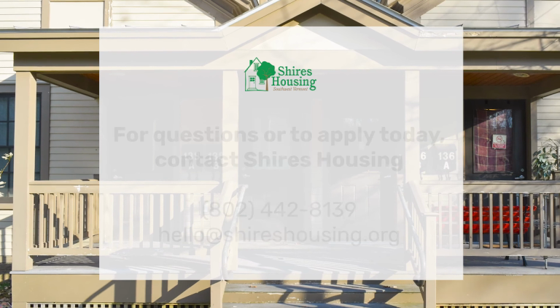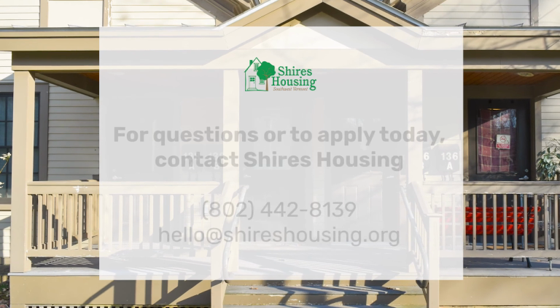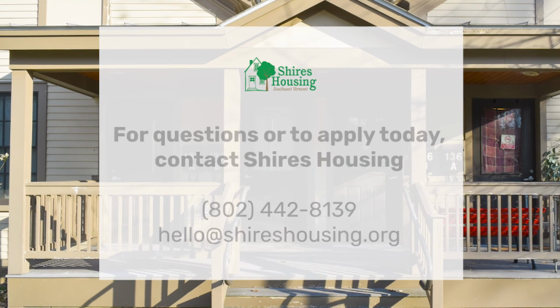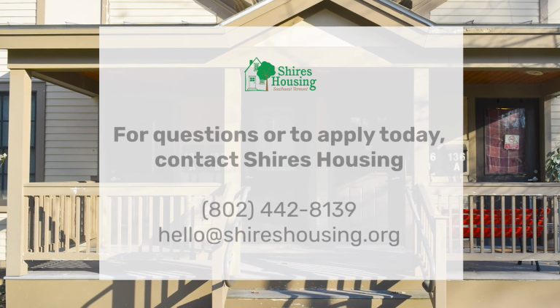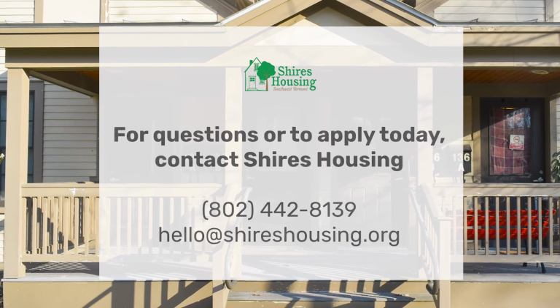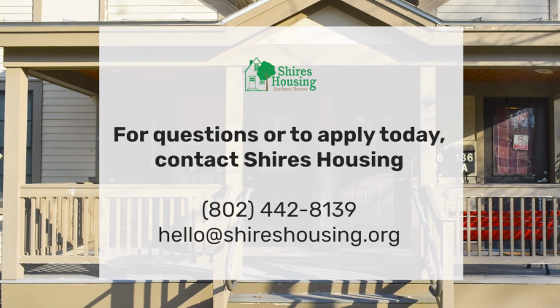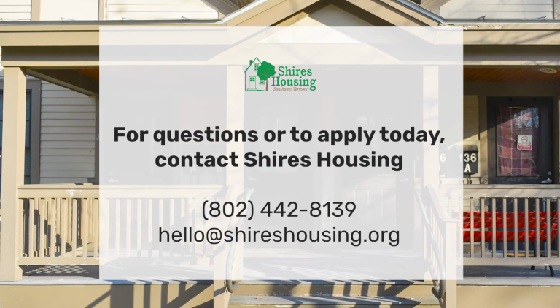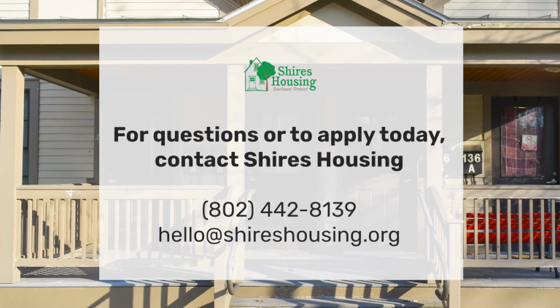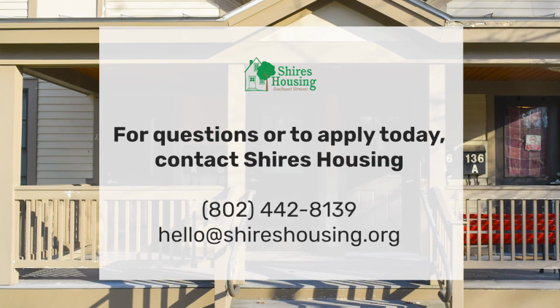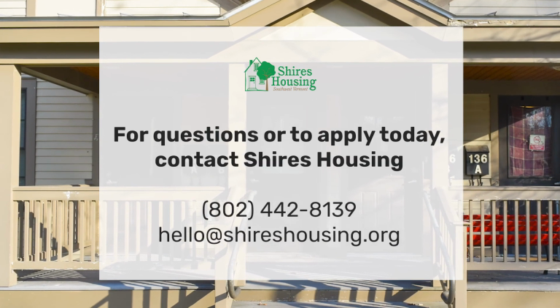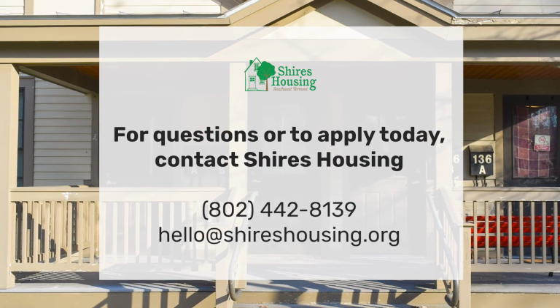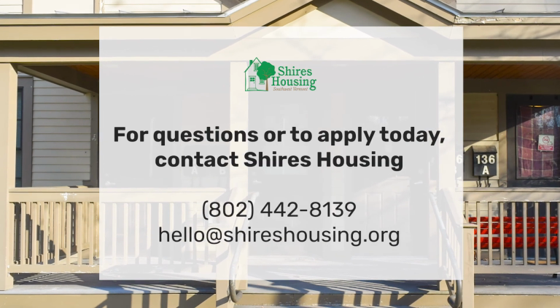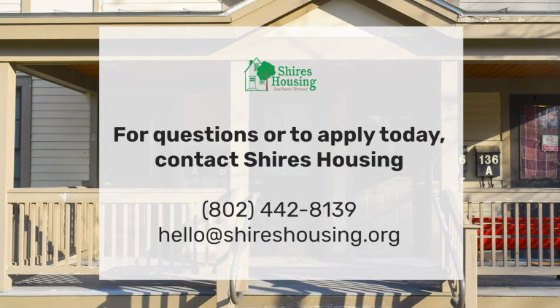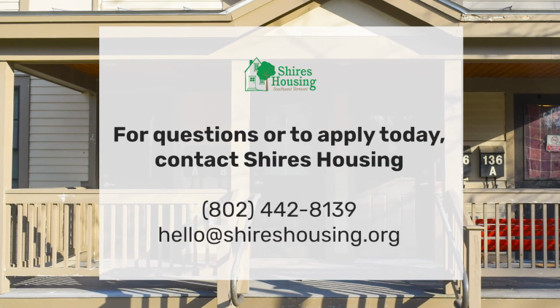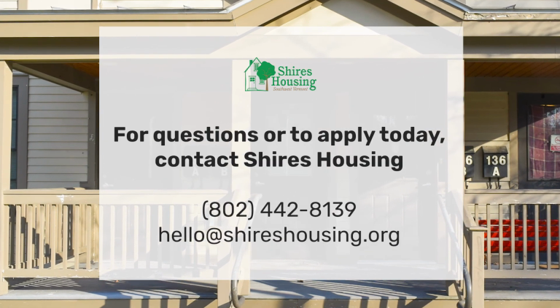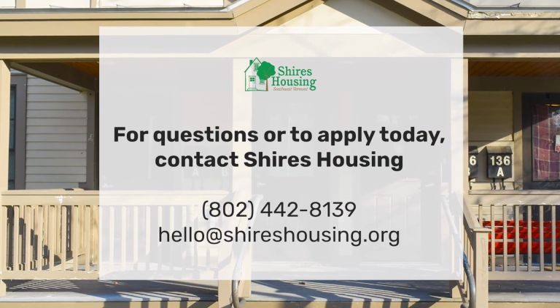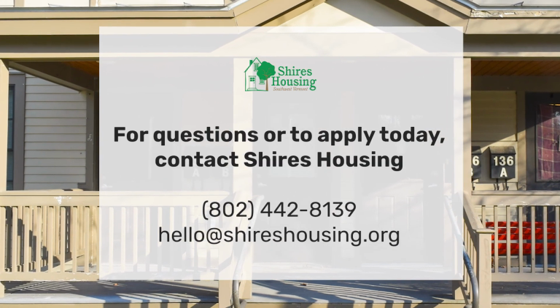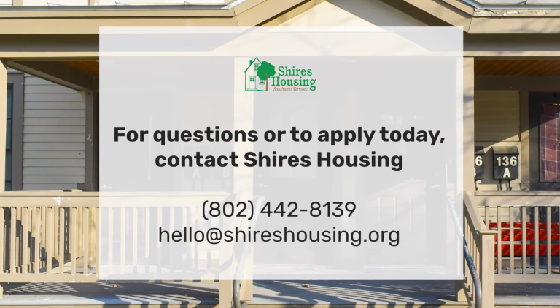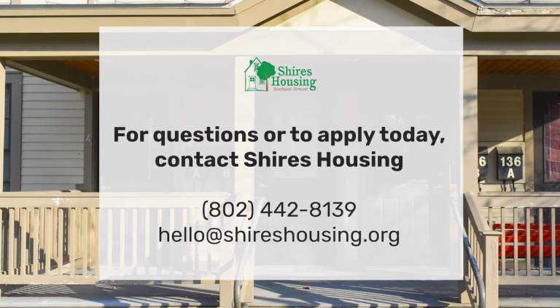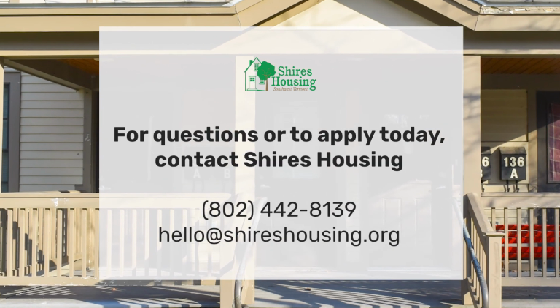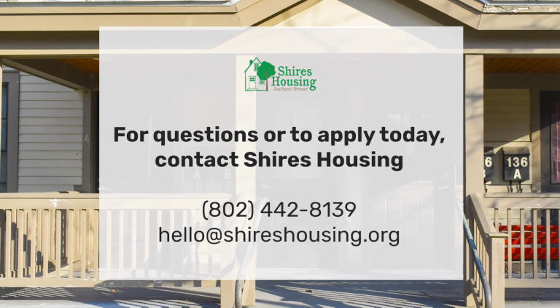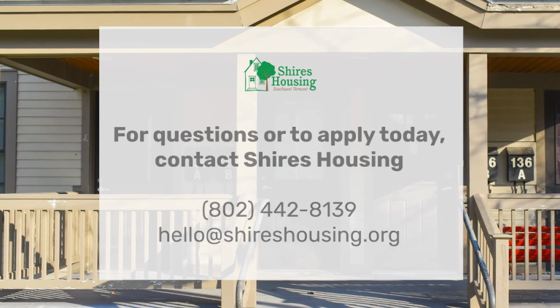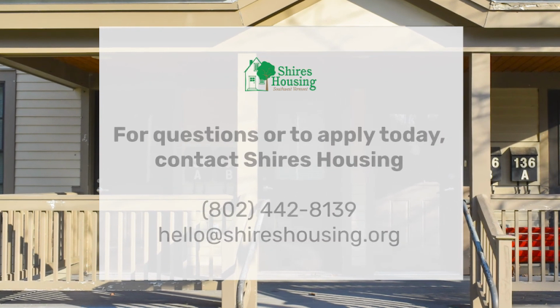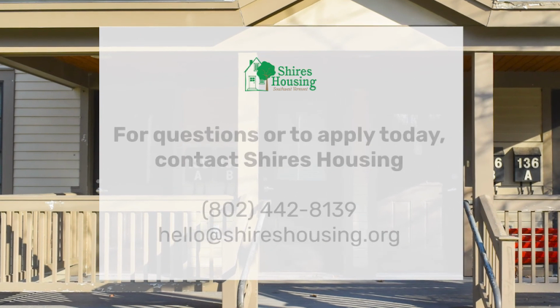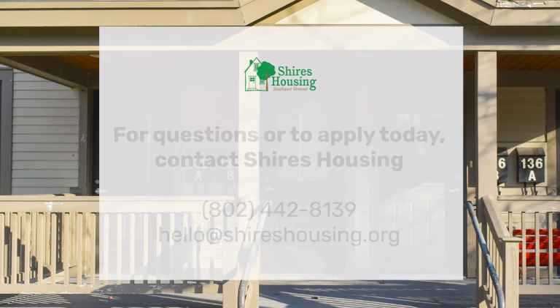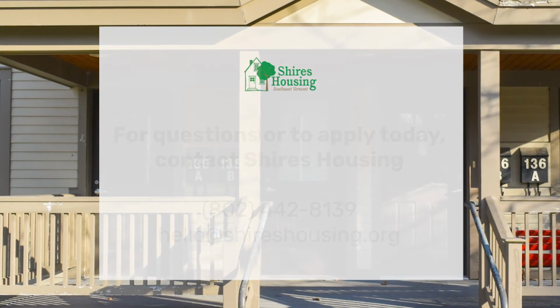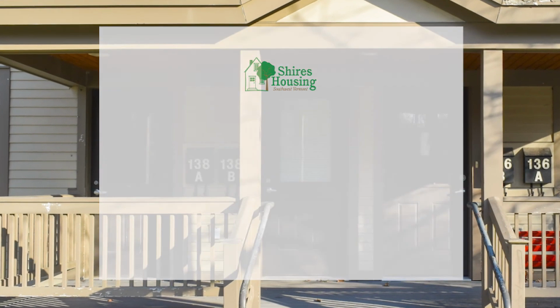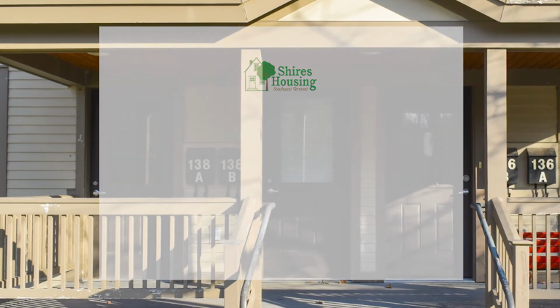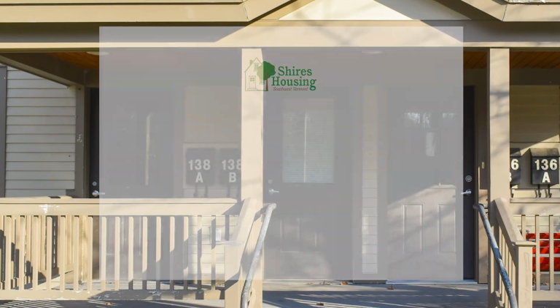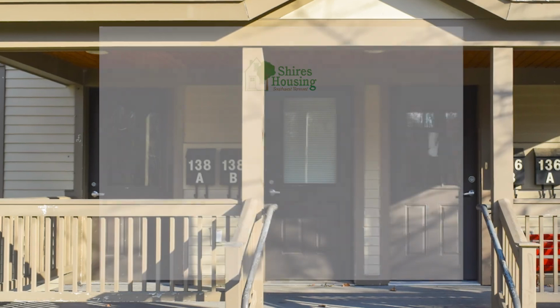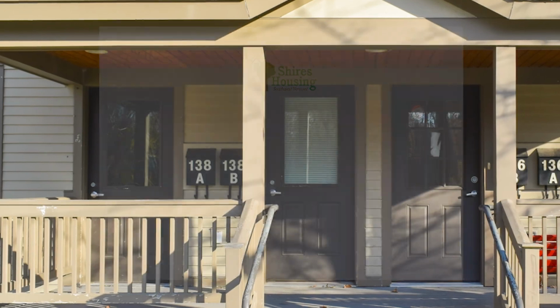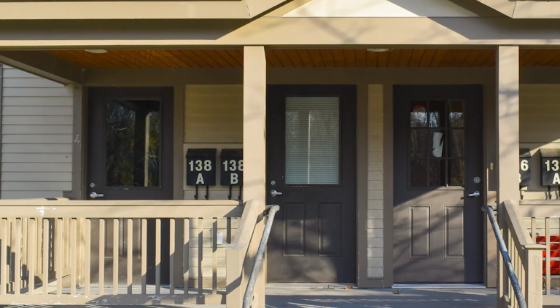Interested, or know anyone who'd be interested in this unit? Give us a call today. Until next time!